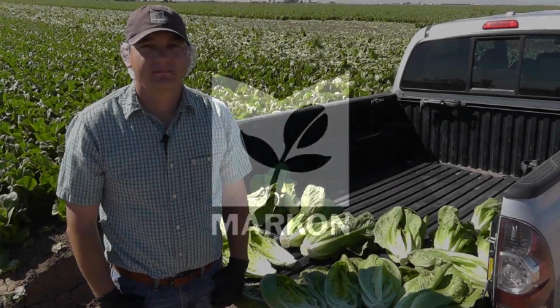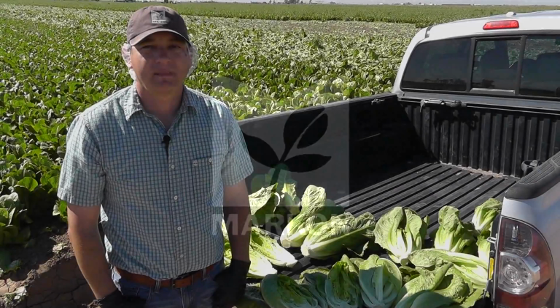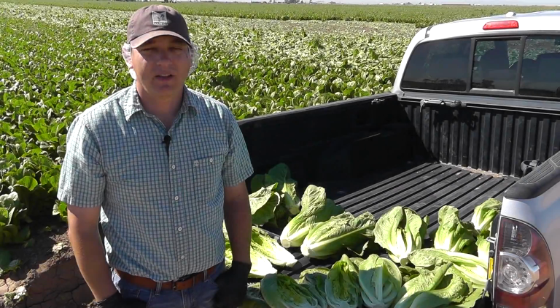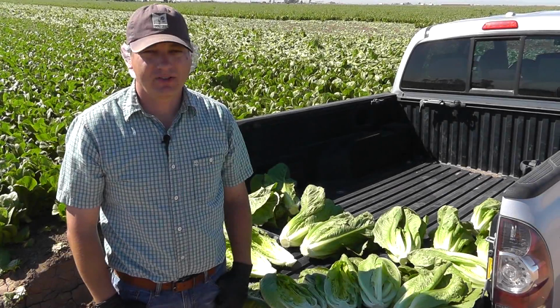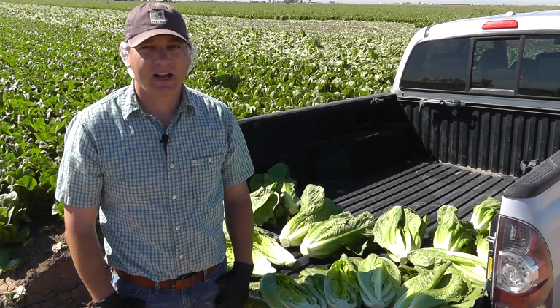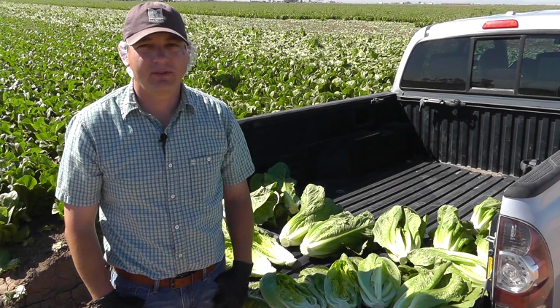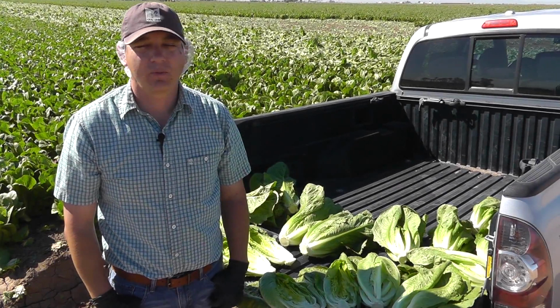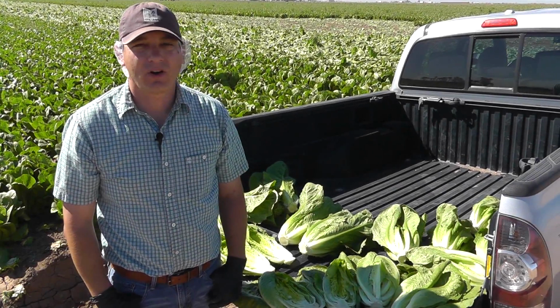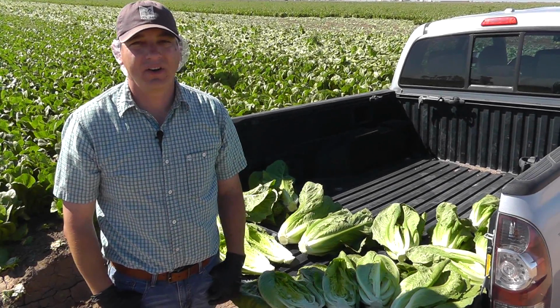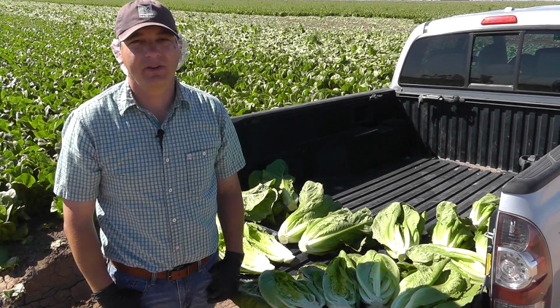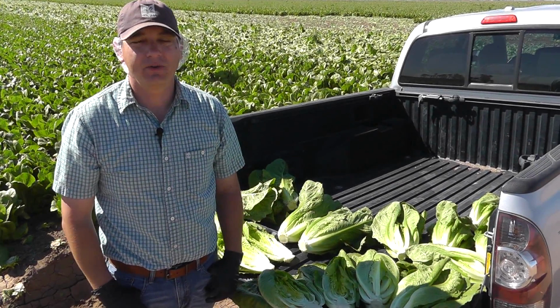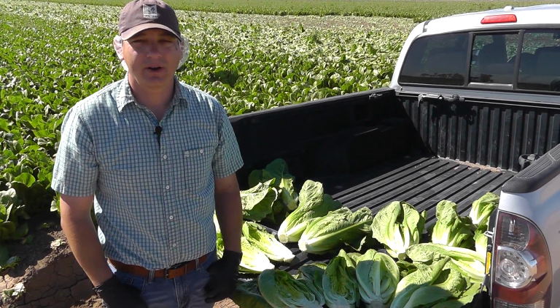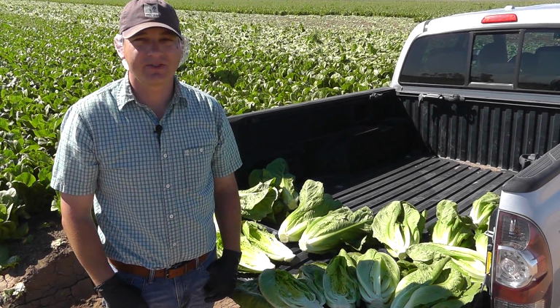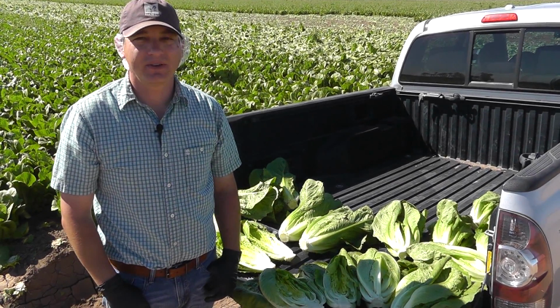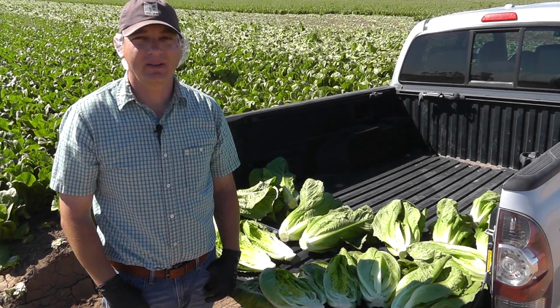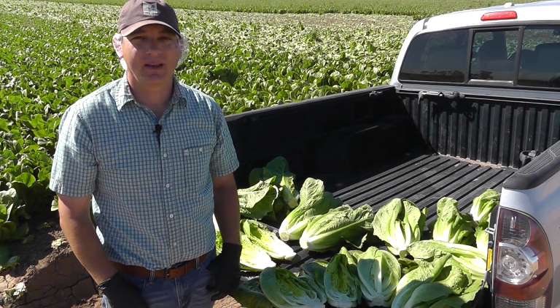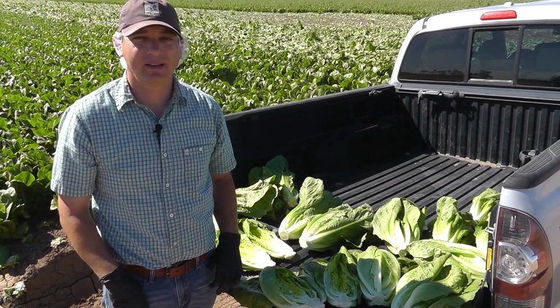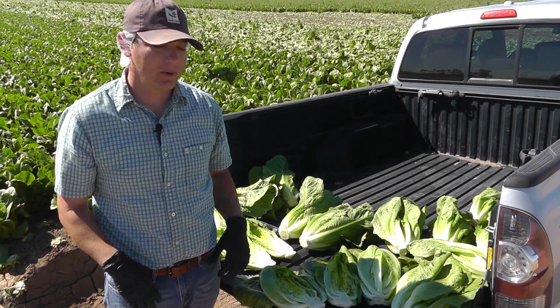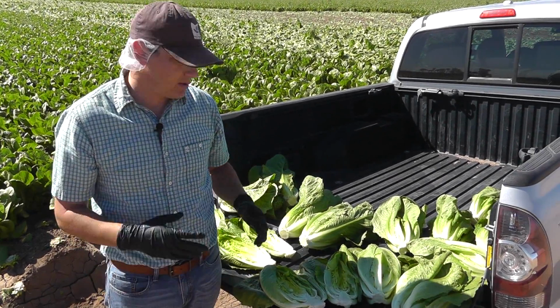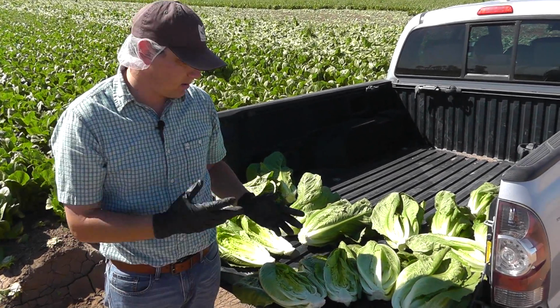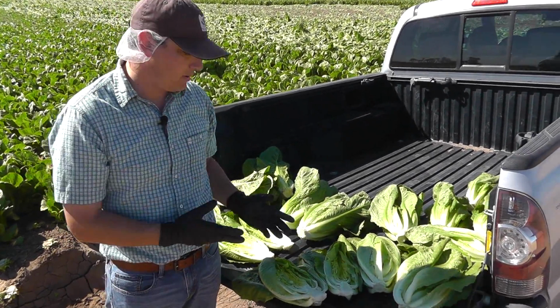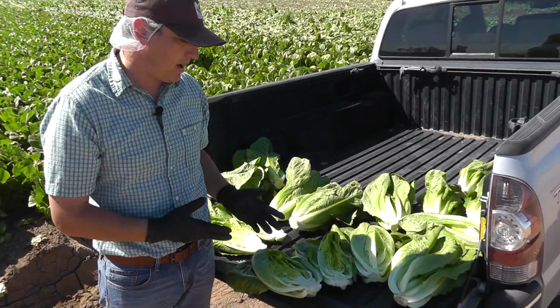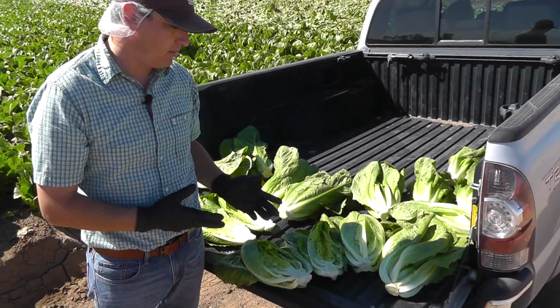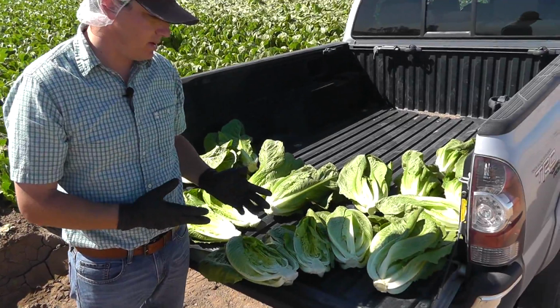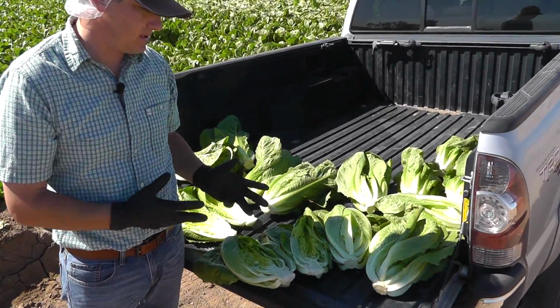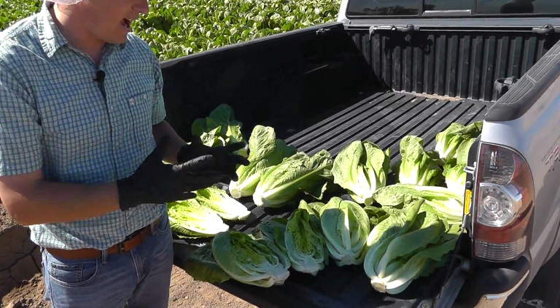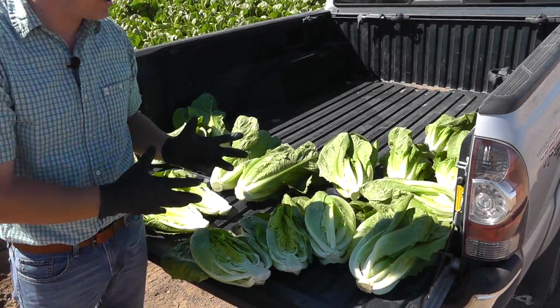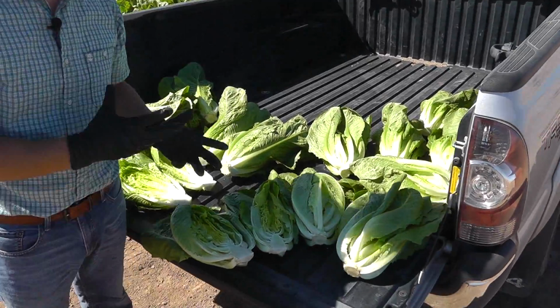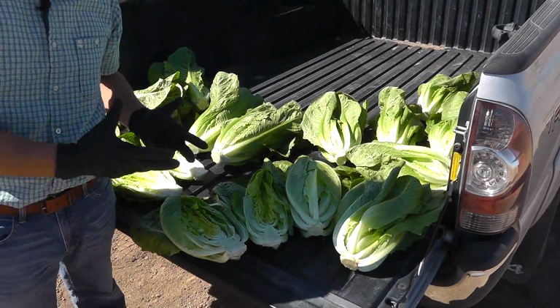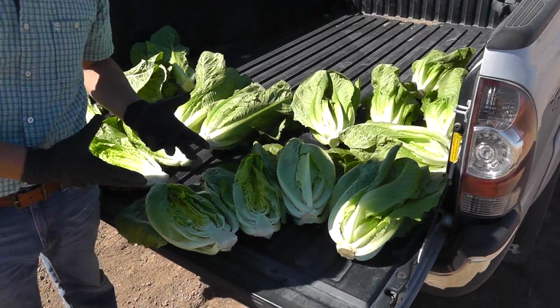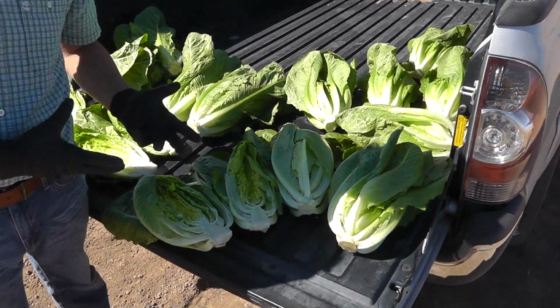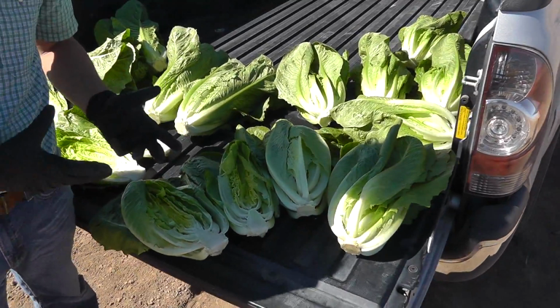Hi, this is John Galvez with Marcon here in Yuma, Arizona, and today we're going to talk a little bit about the size and shape of romaine.